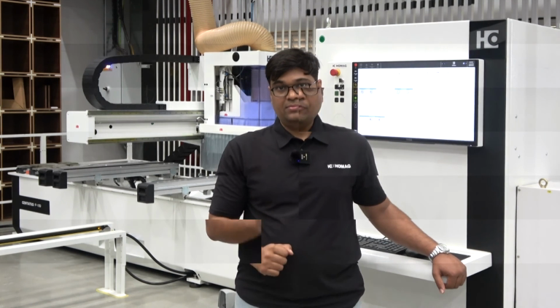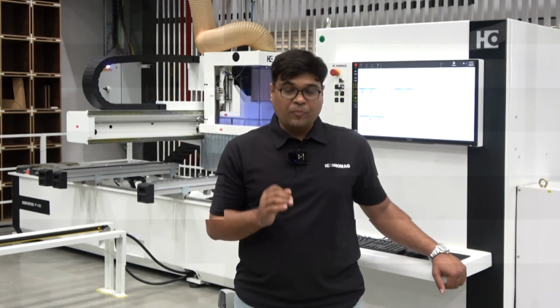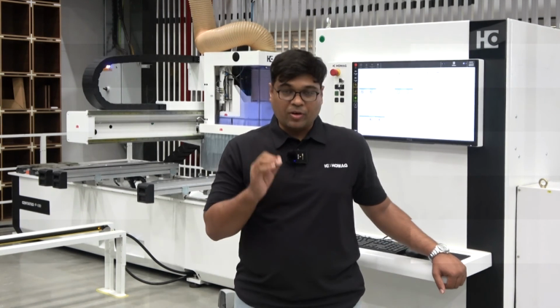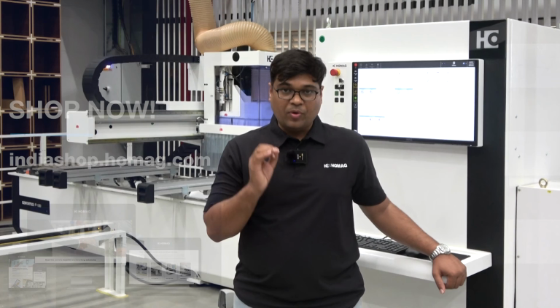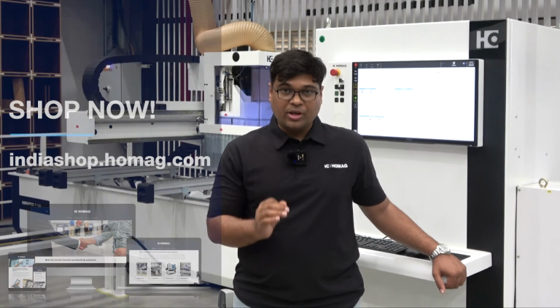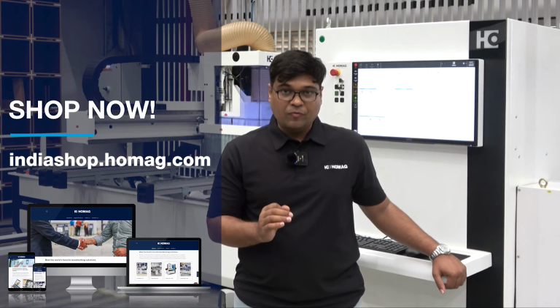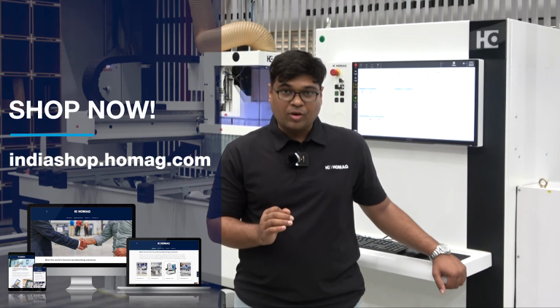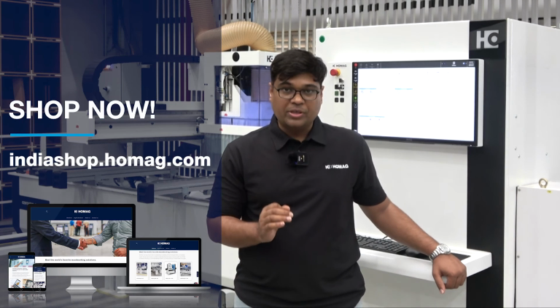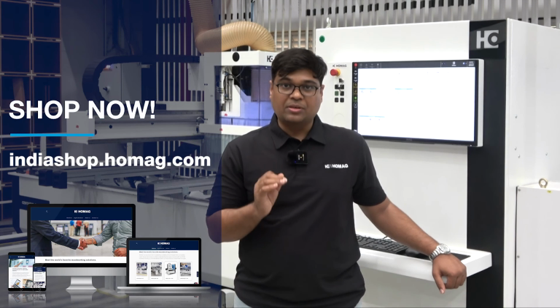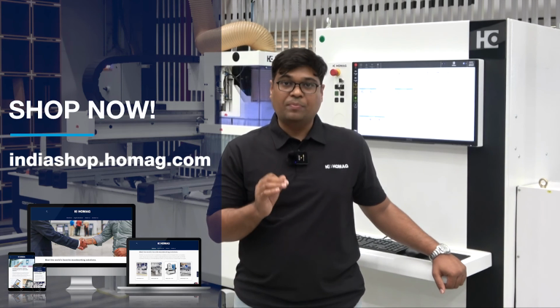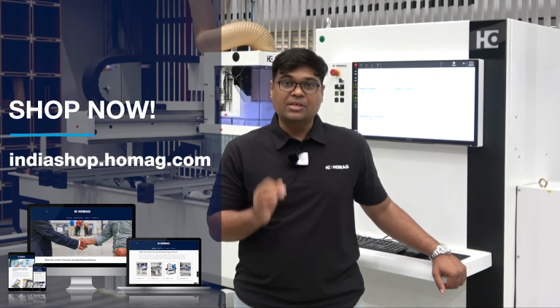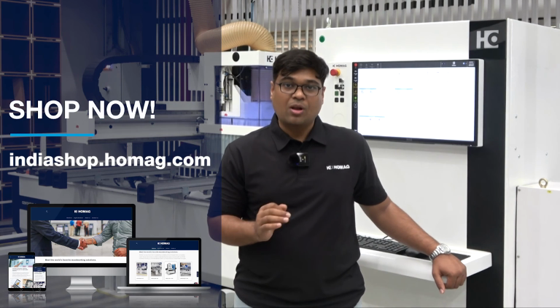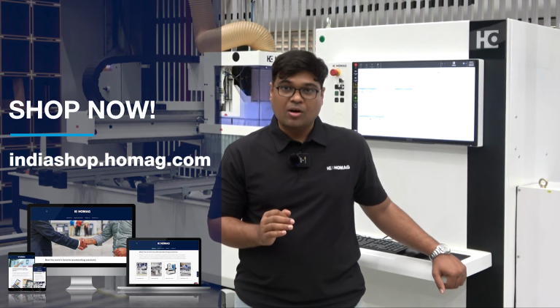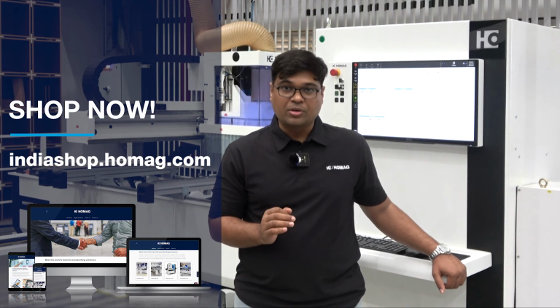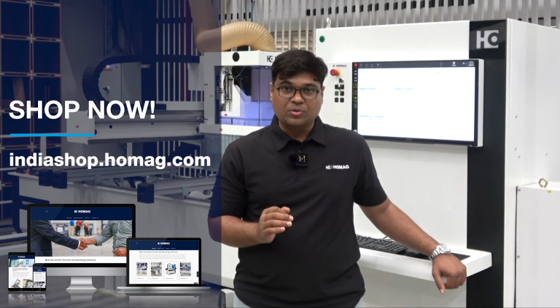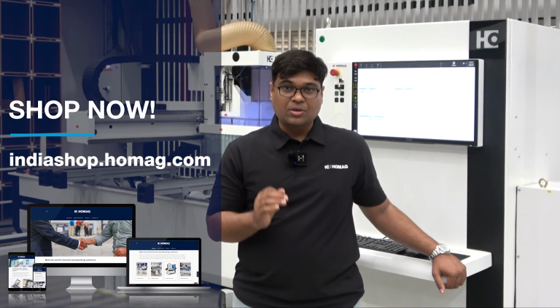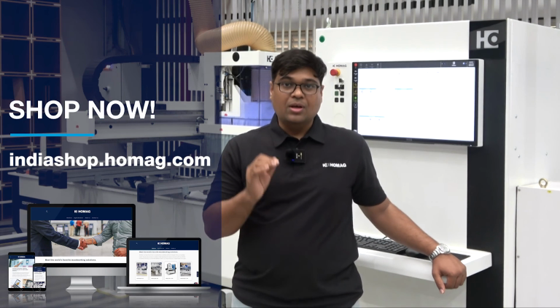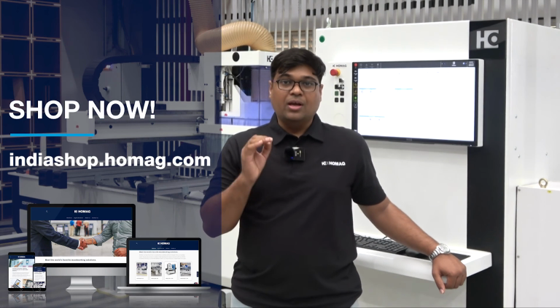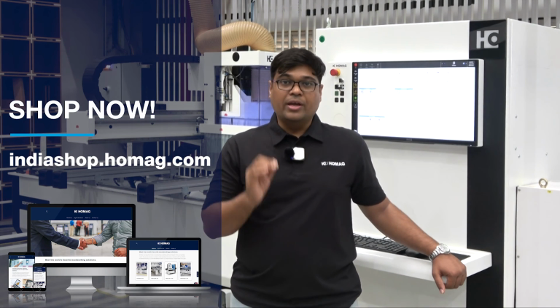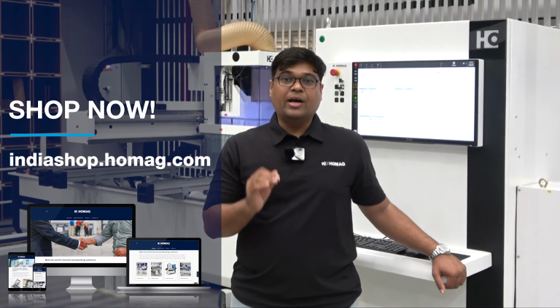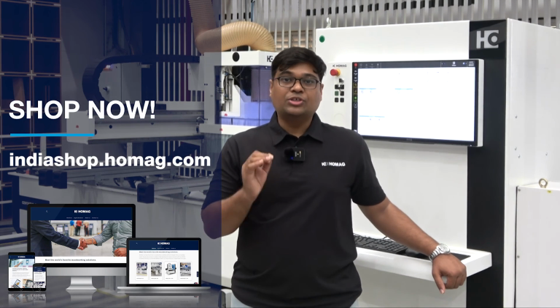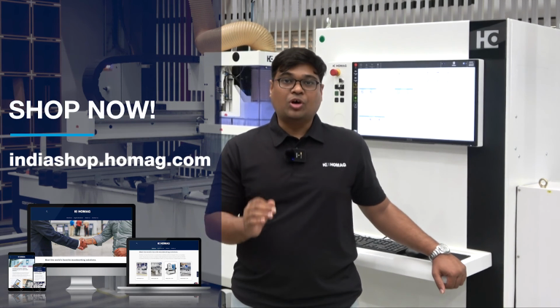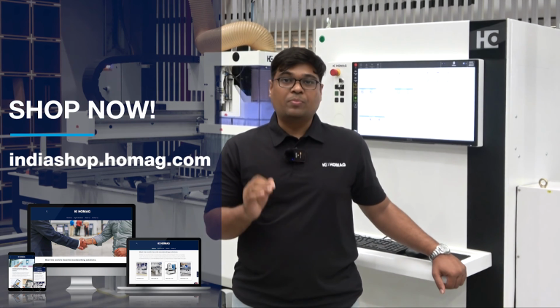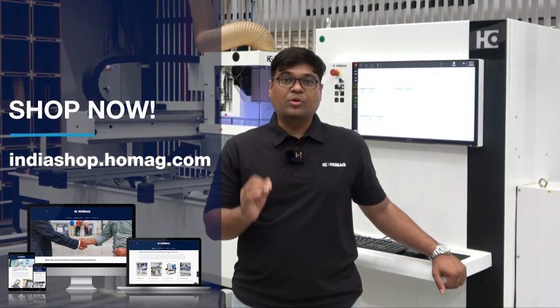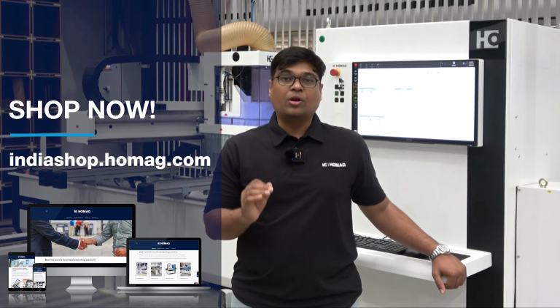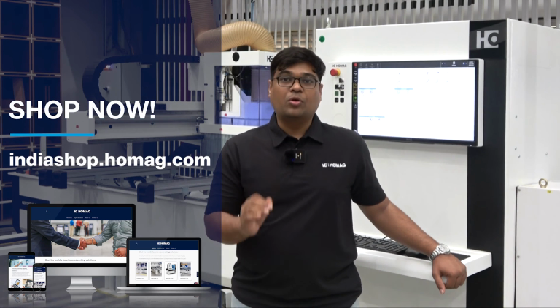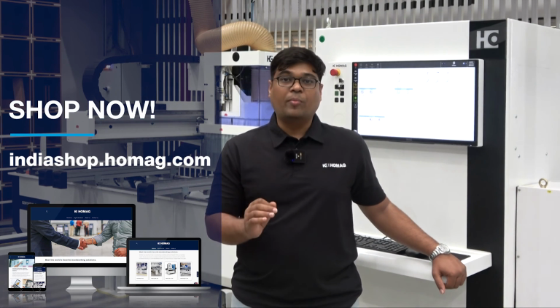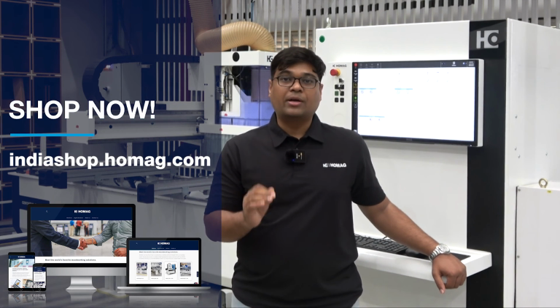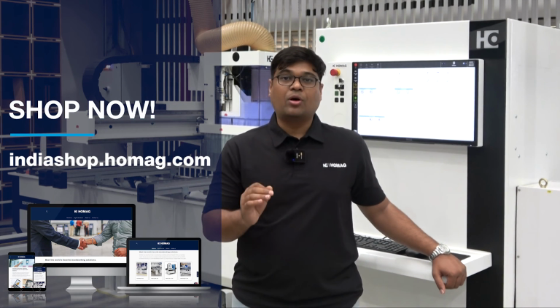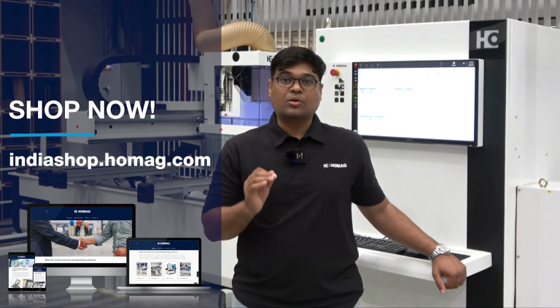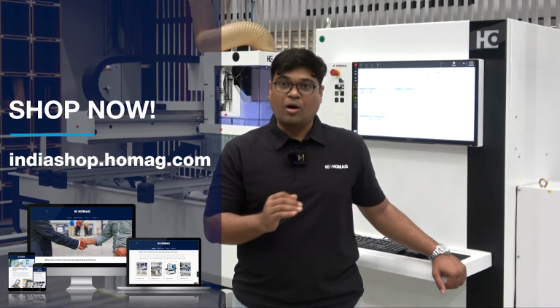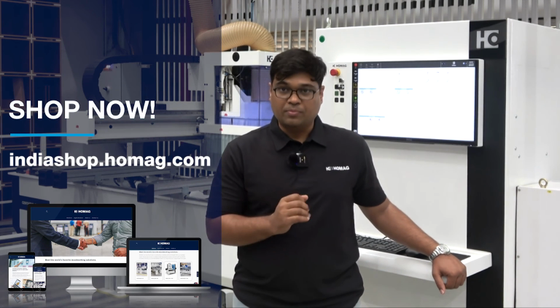For more information, please log on to indiashop.homac.com.